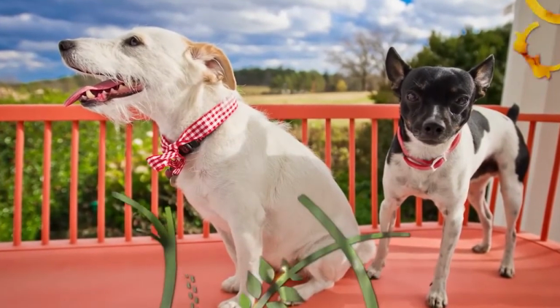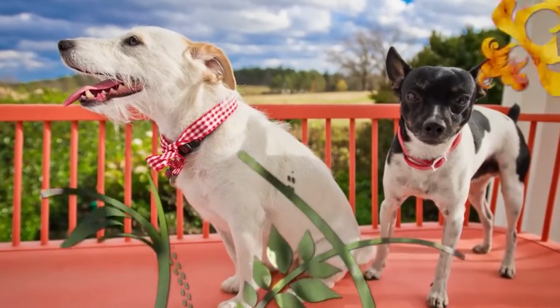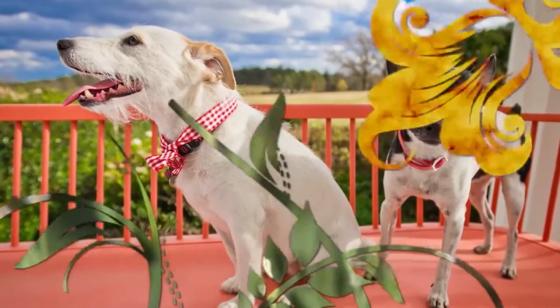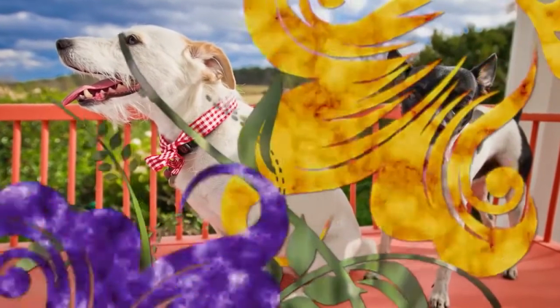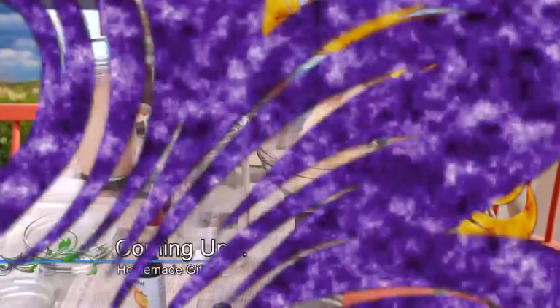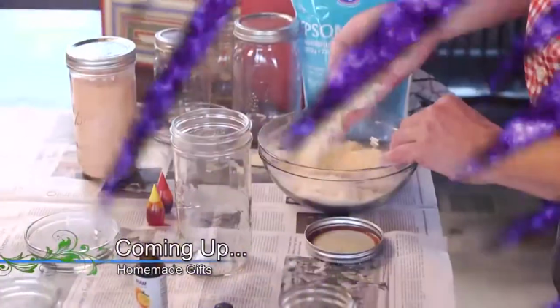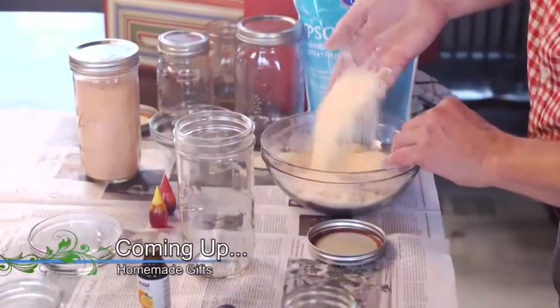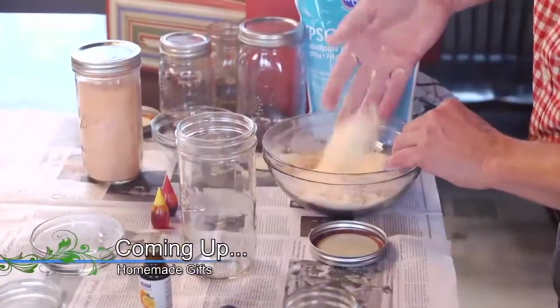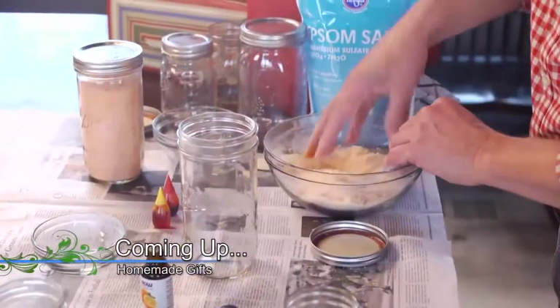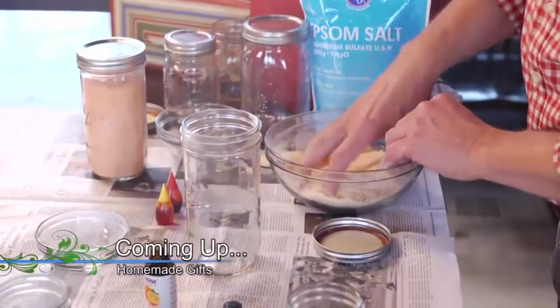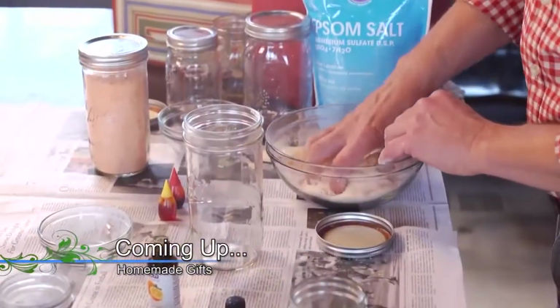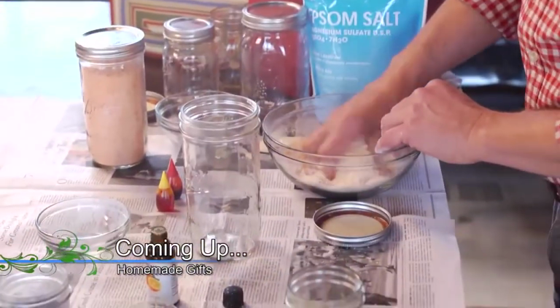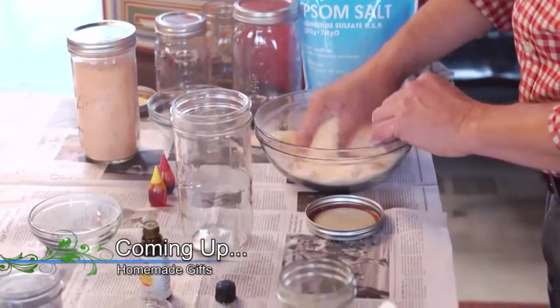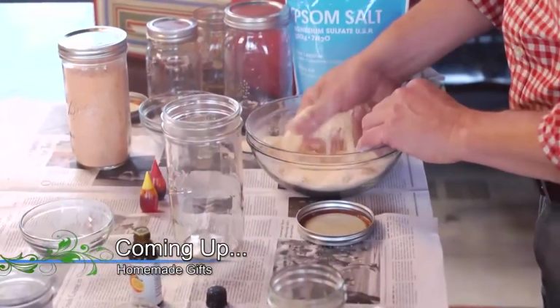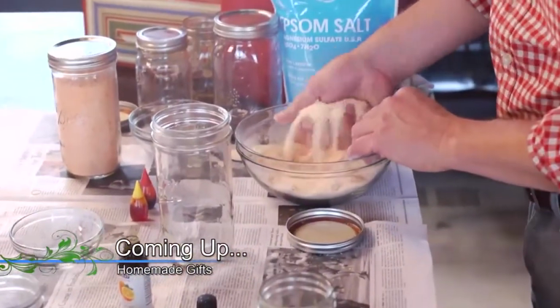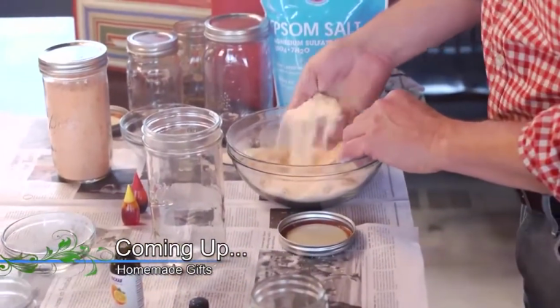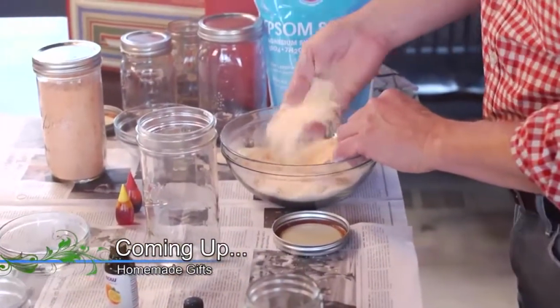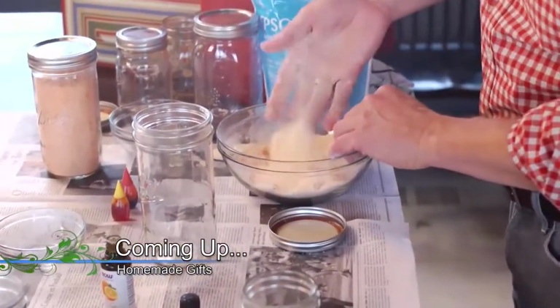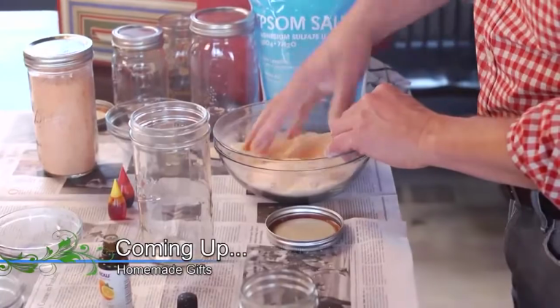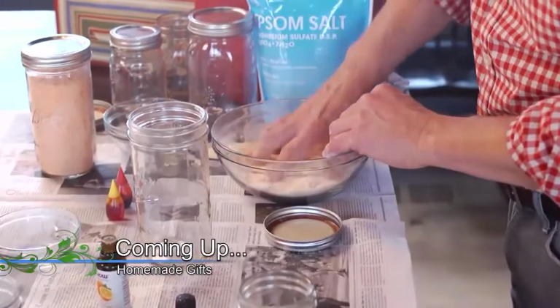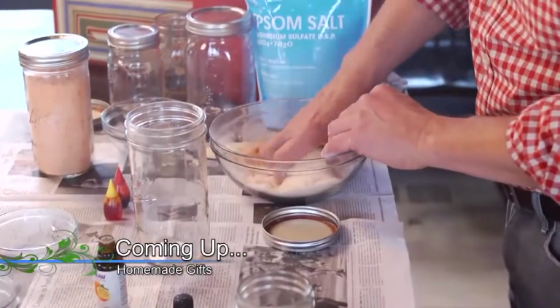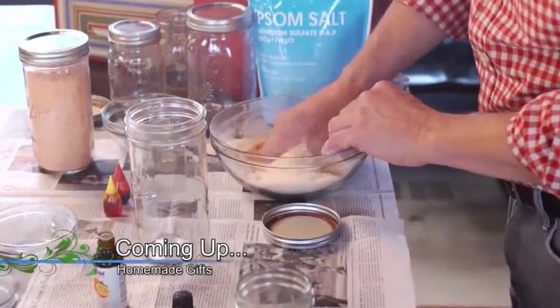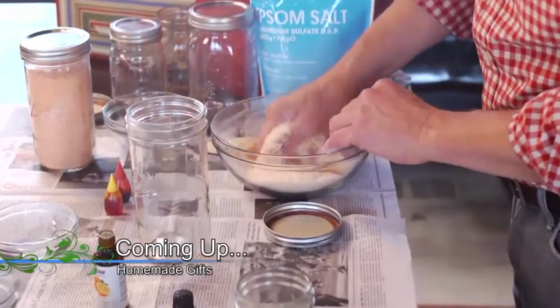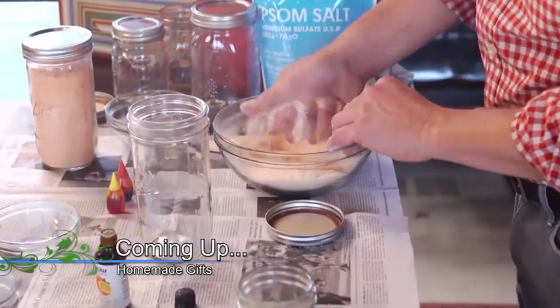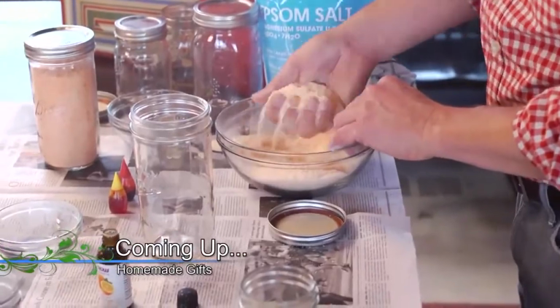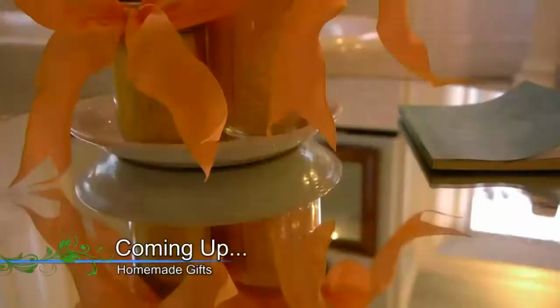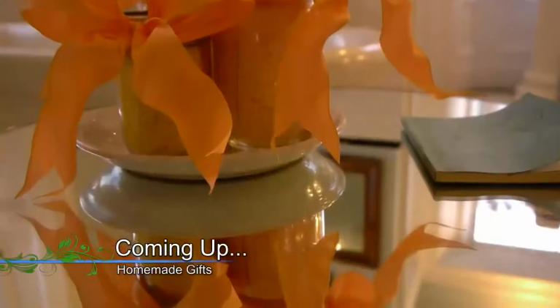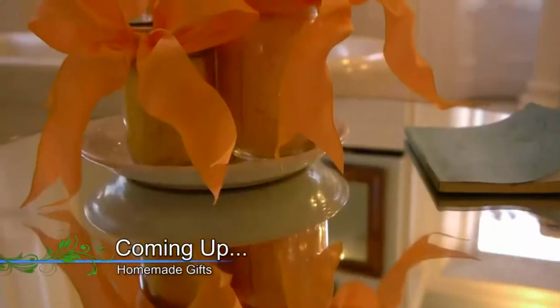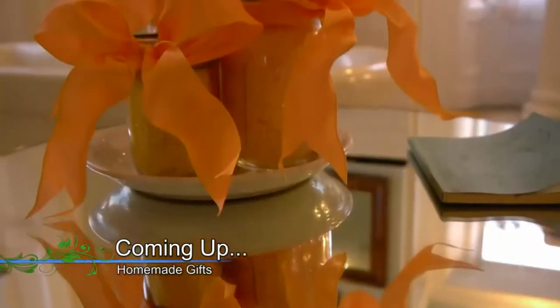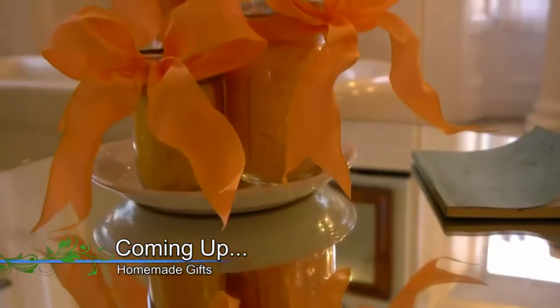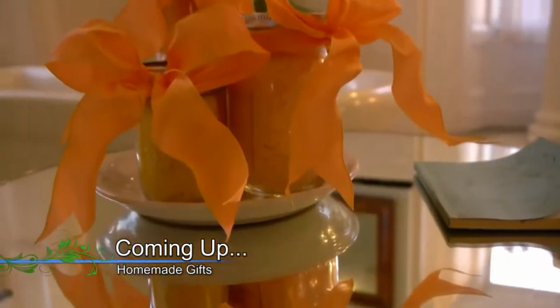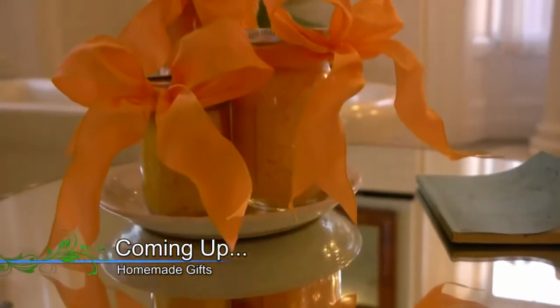When it comes to making gifts for friends and family, I like to do something a little different. I'll show you what I mean when we come back.